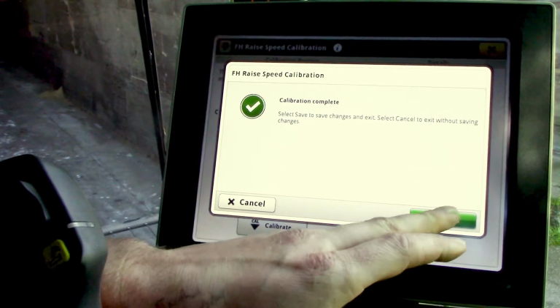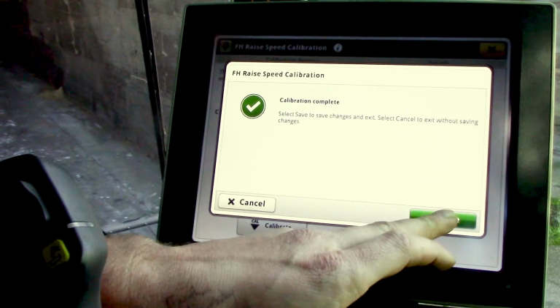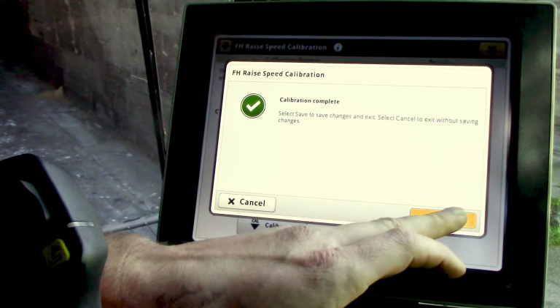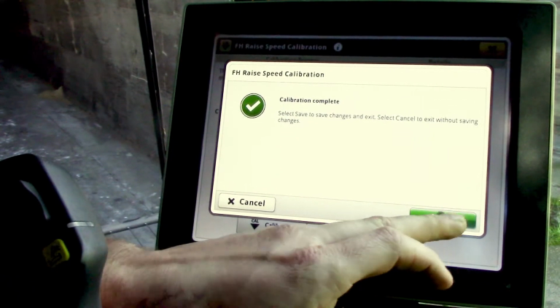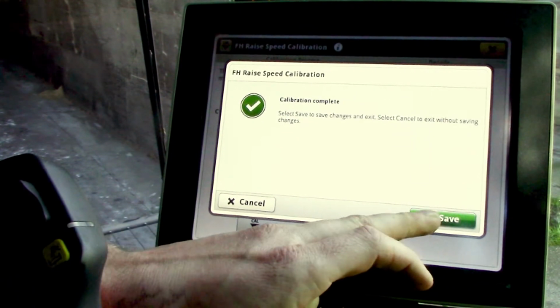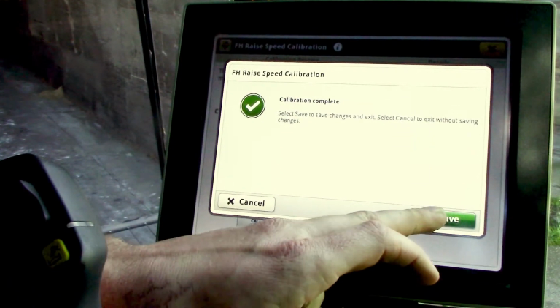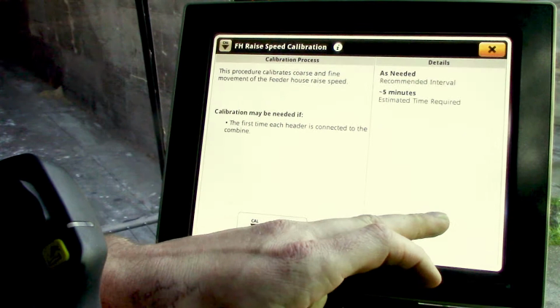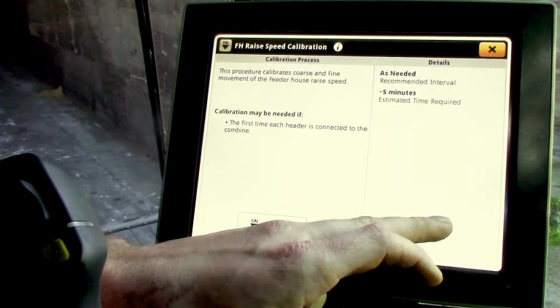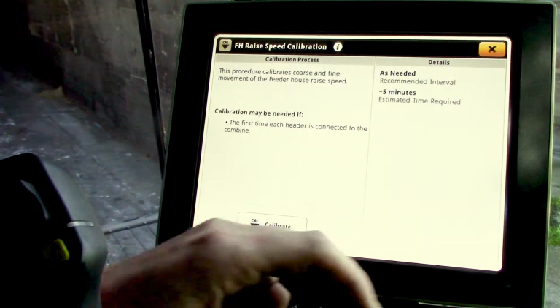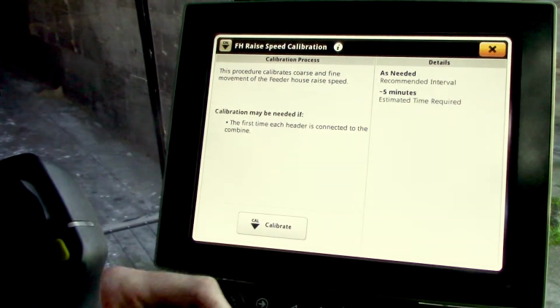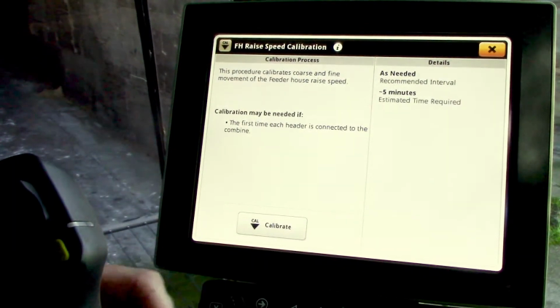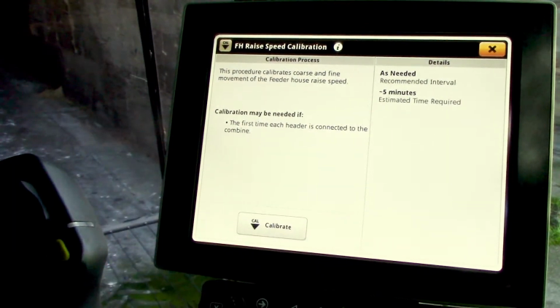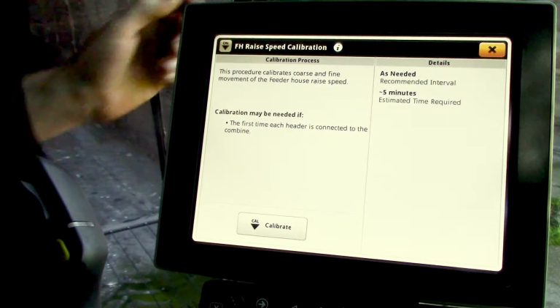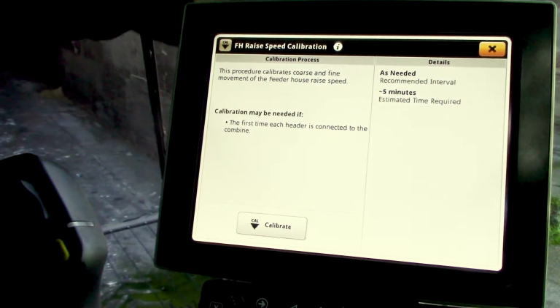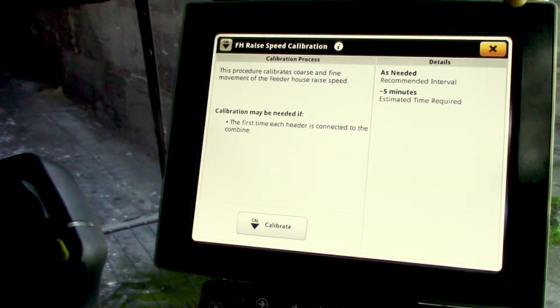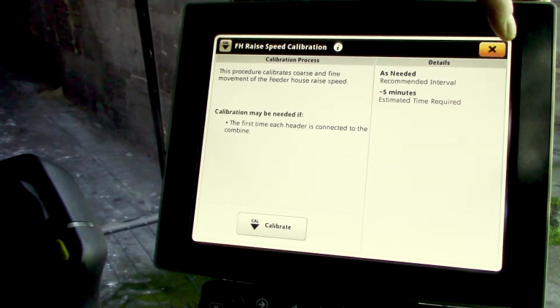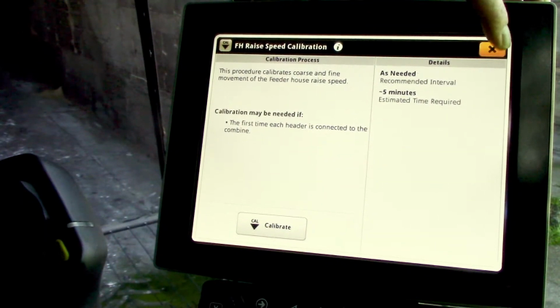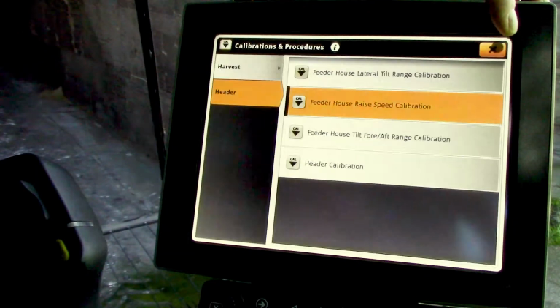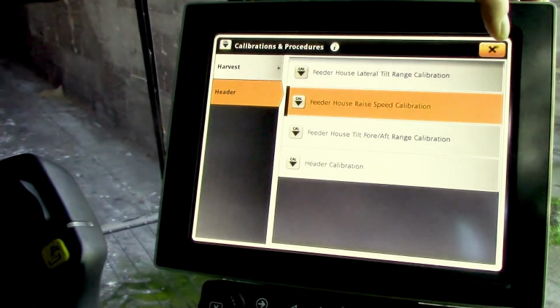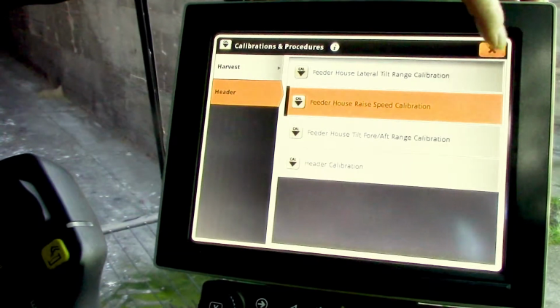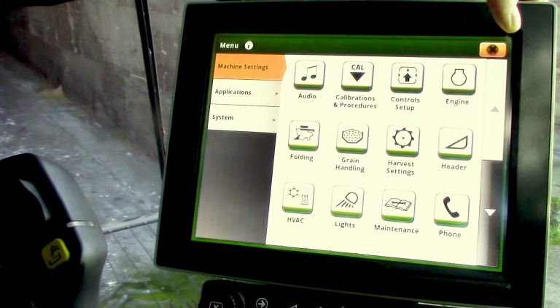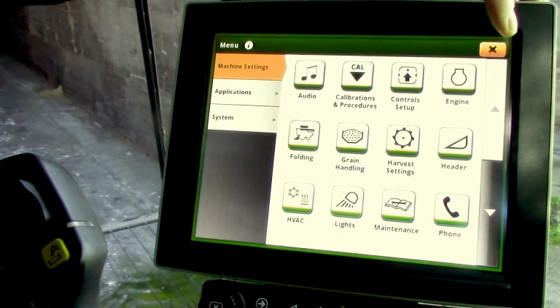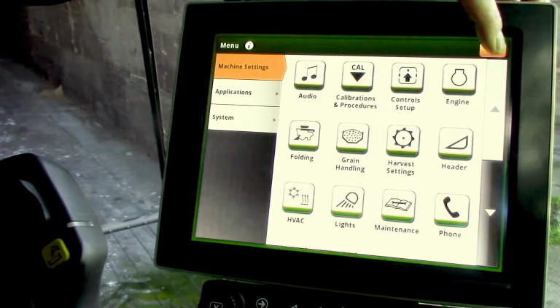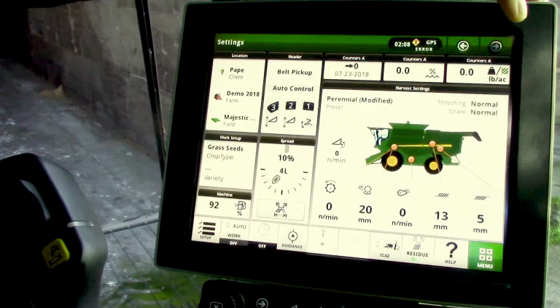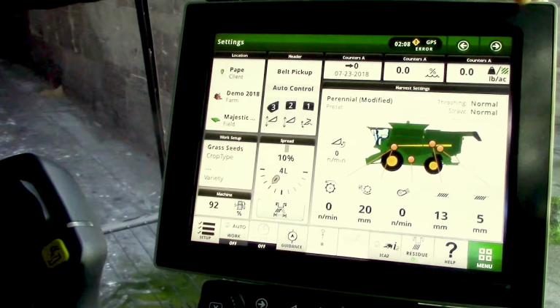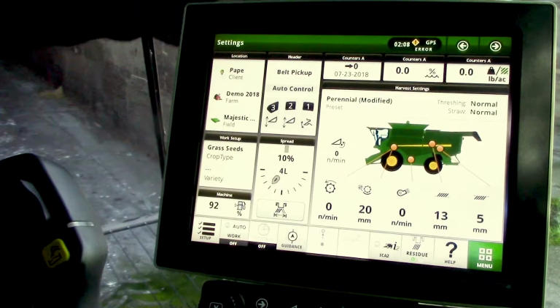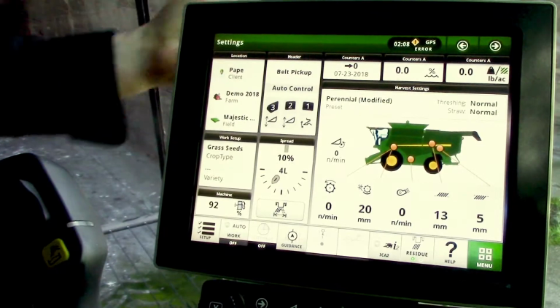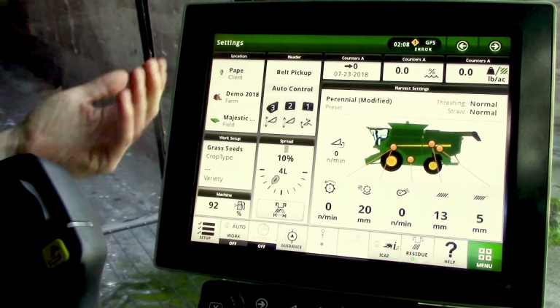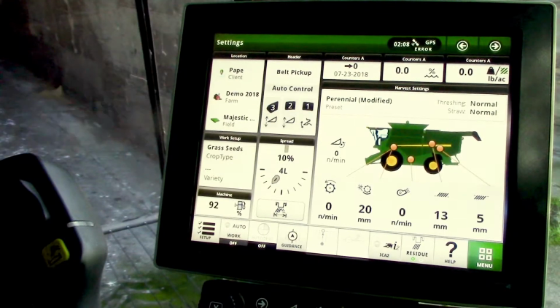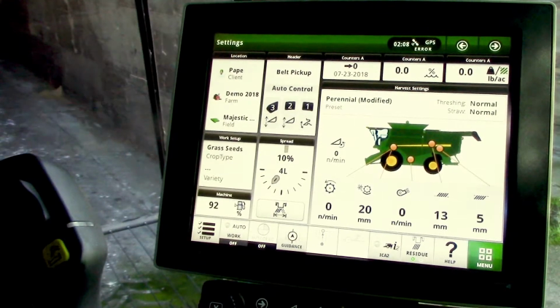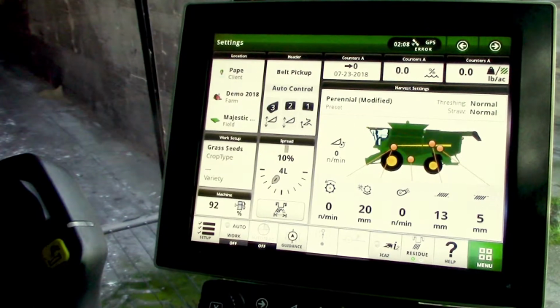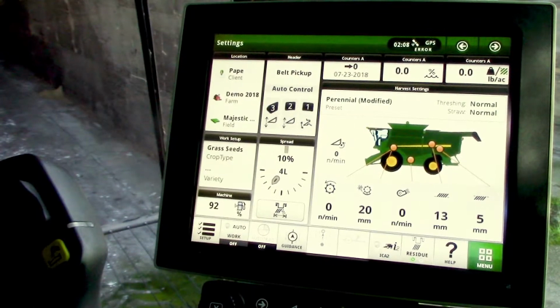Select the save button, then you'll be able to exit out of the screens back to your main menu and you'll be complete.